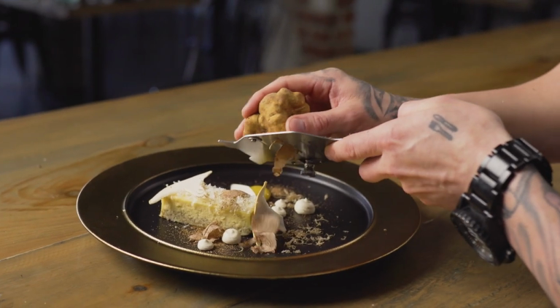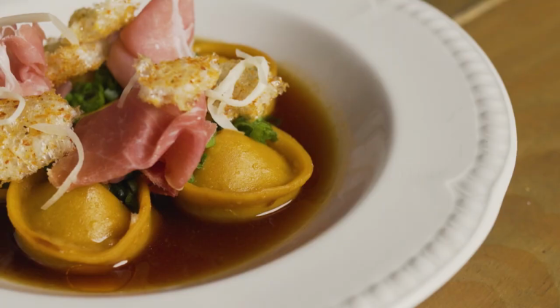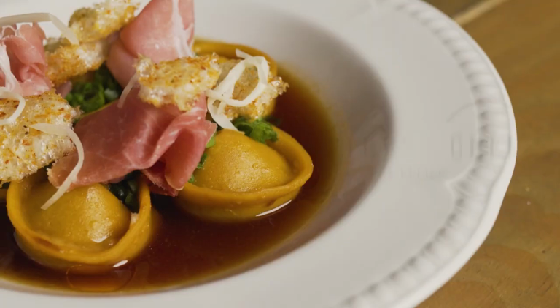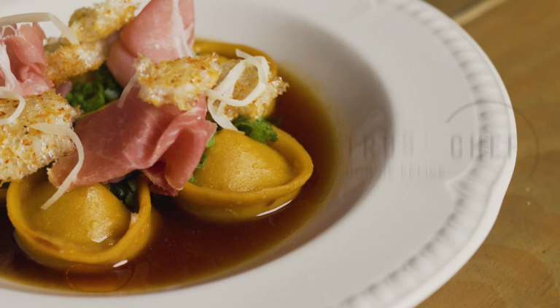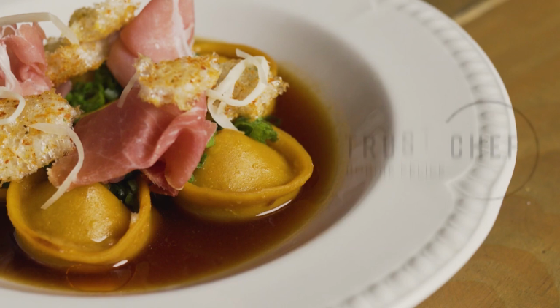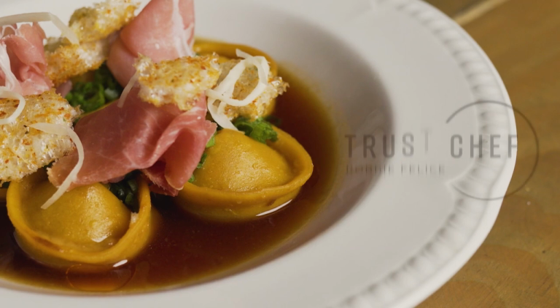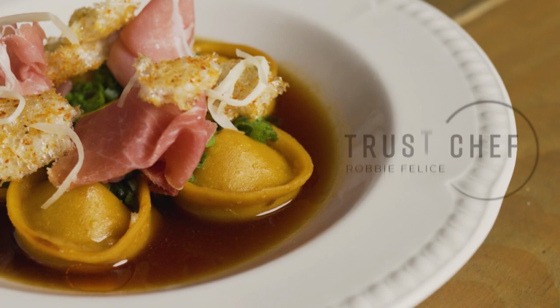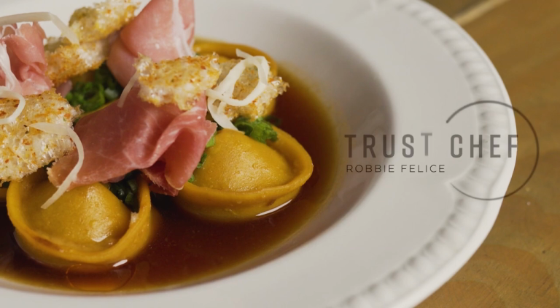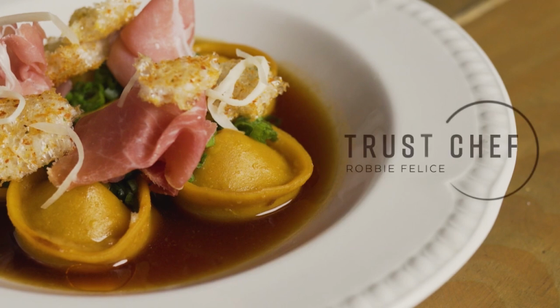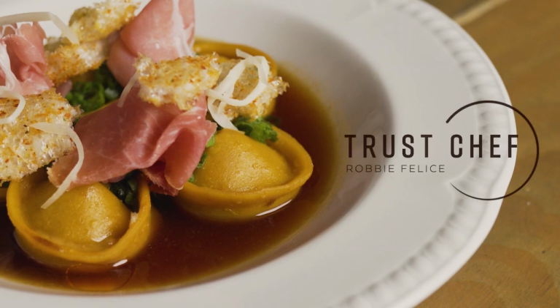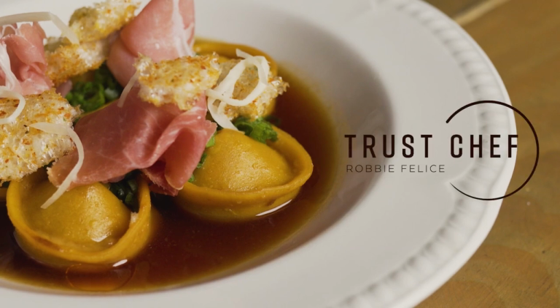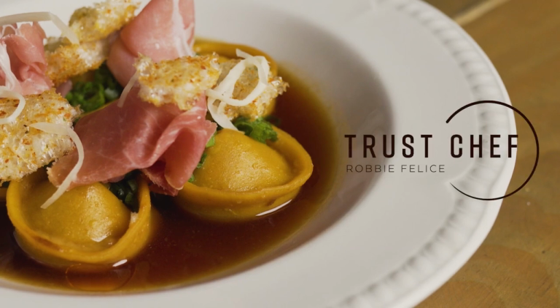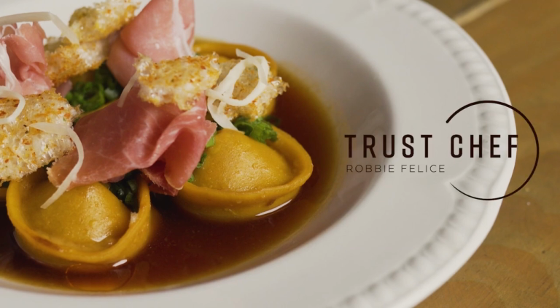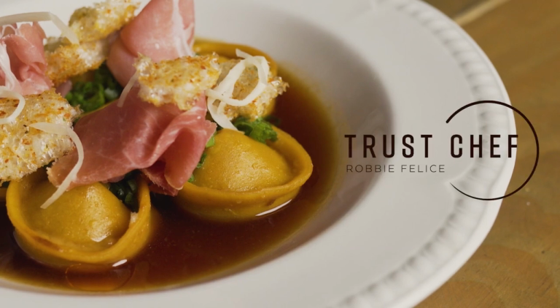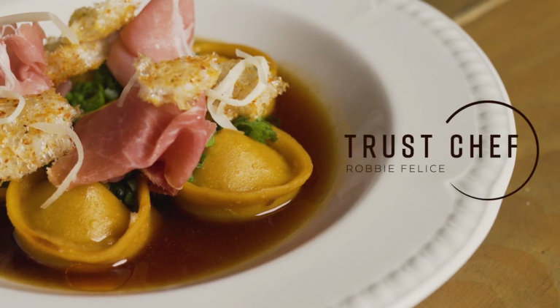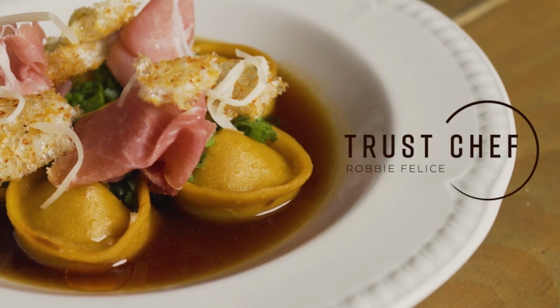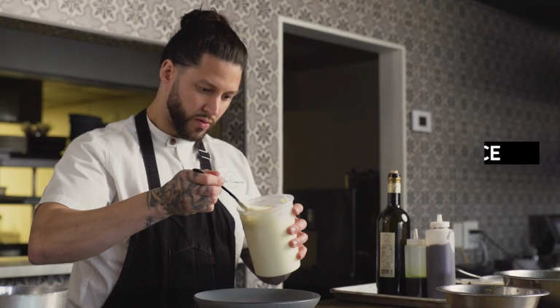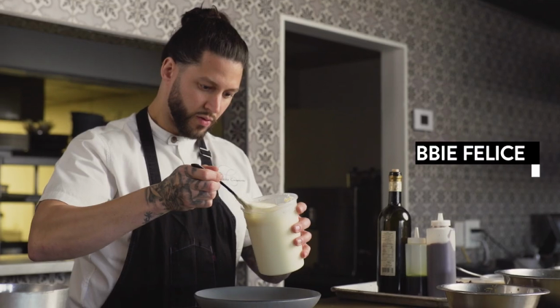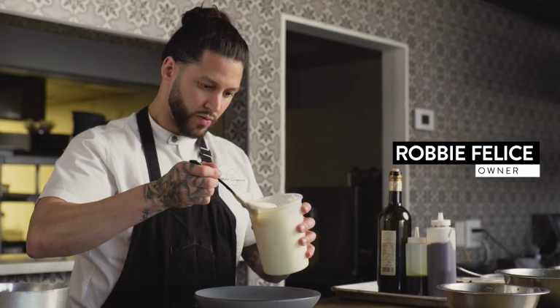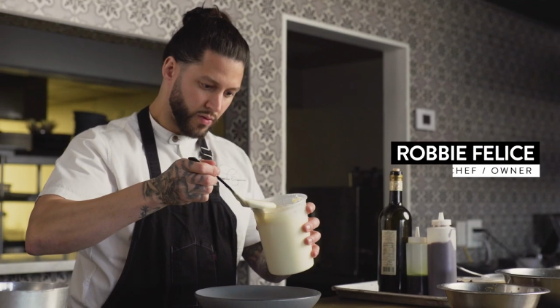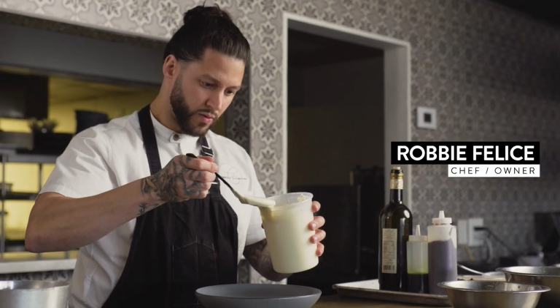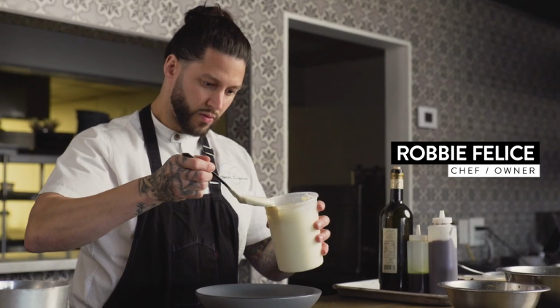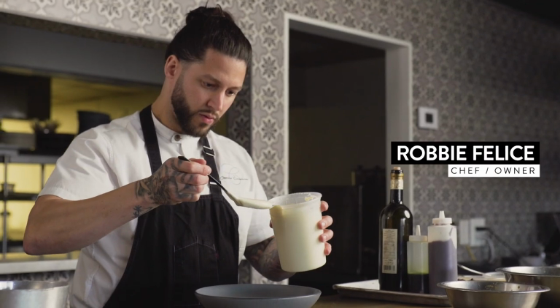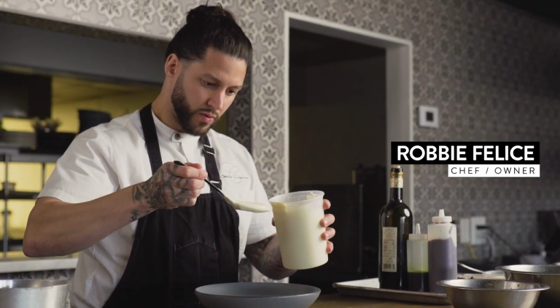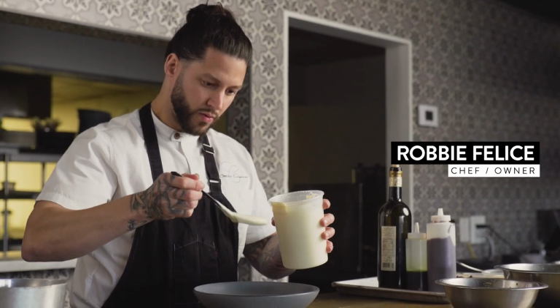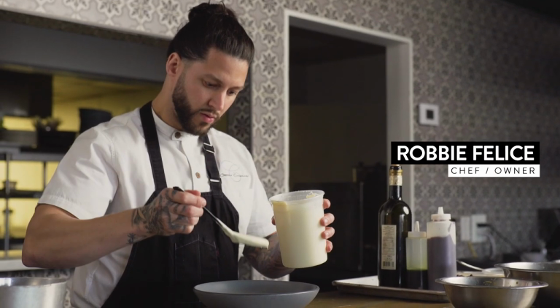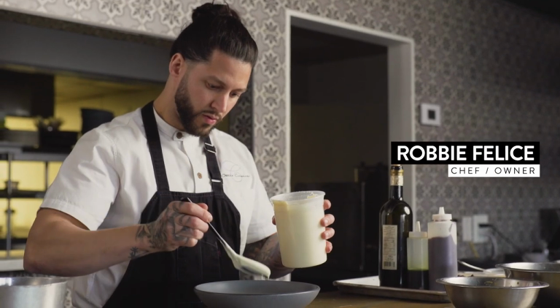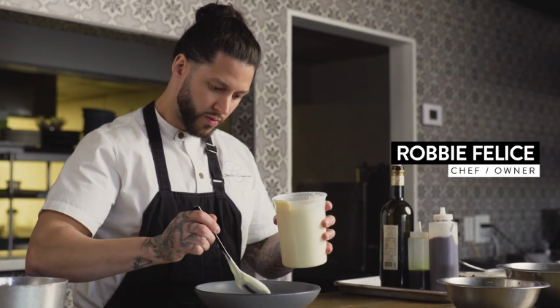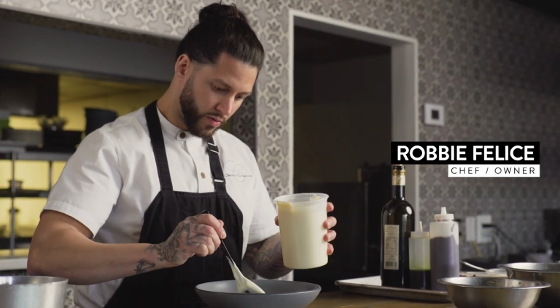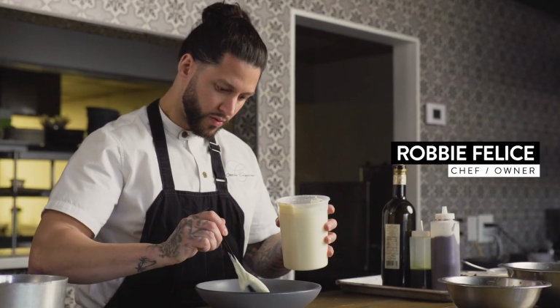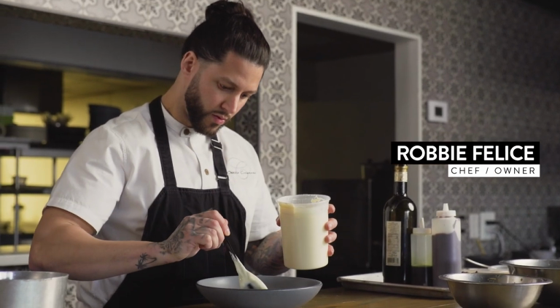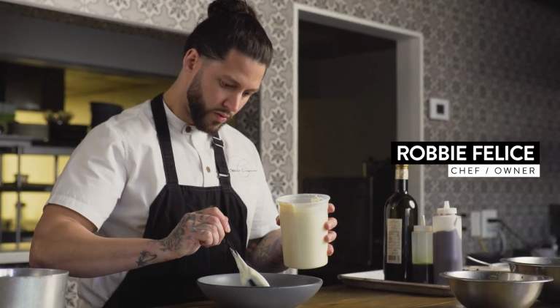My name is Ravi Felice. I am the chef and owner of Viaggio Ristorante in Wayne, New Jersey.